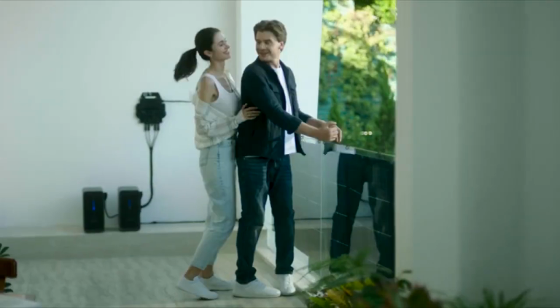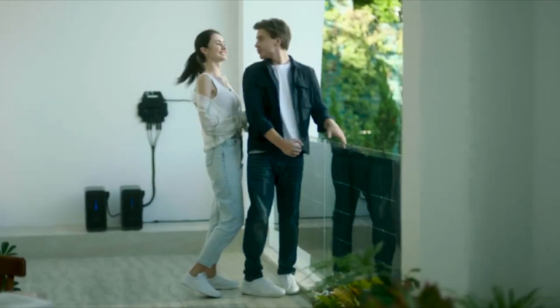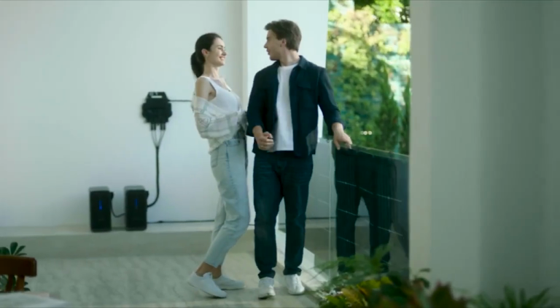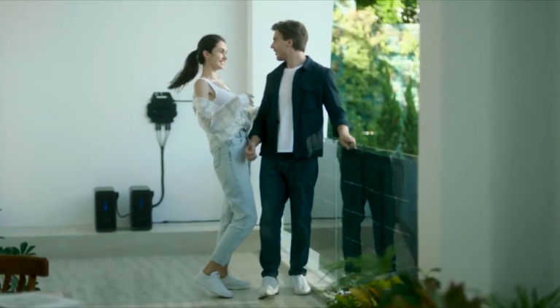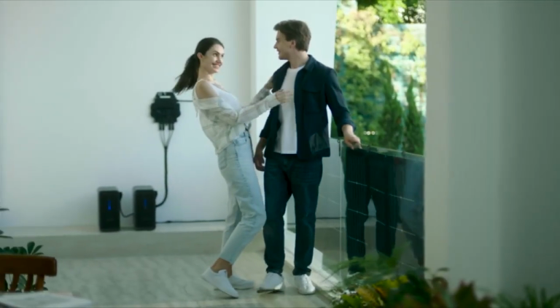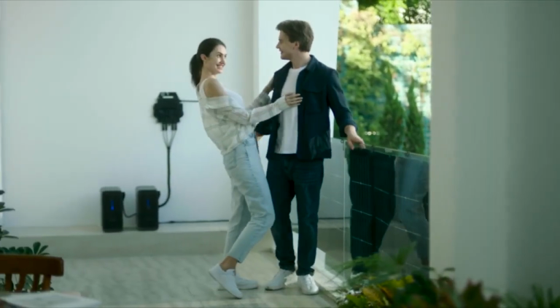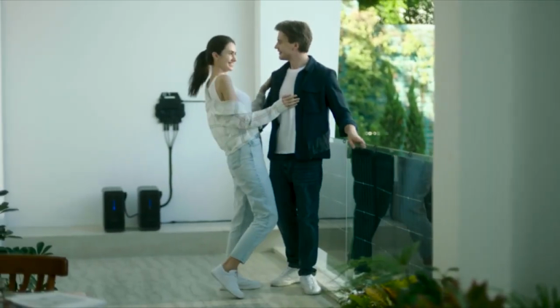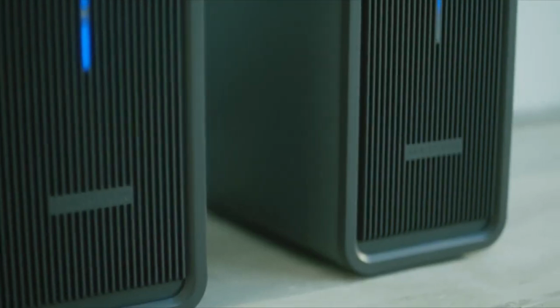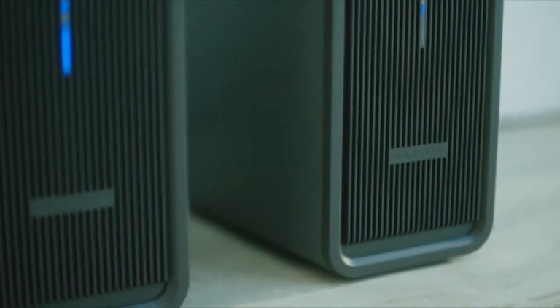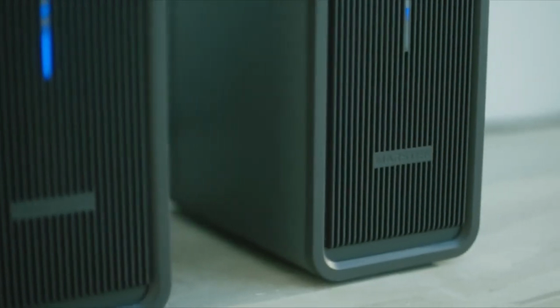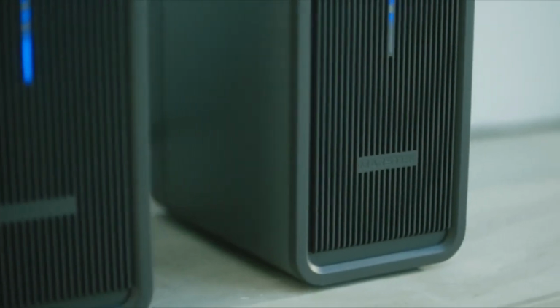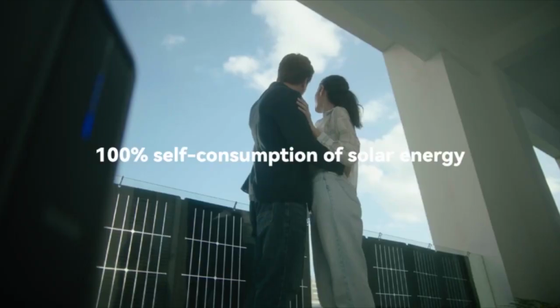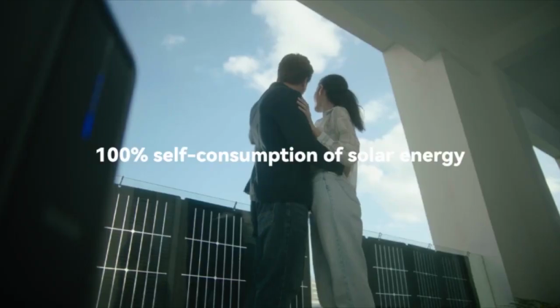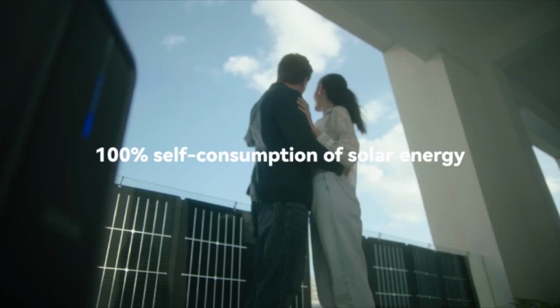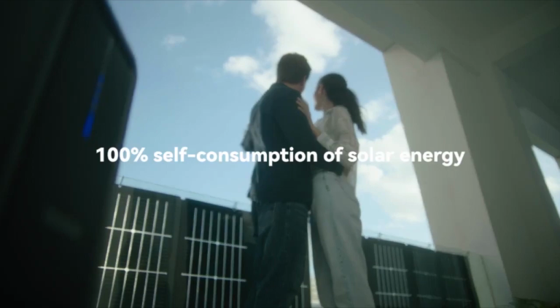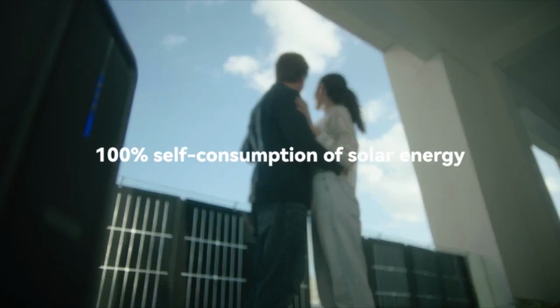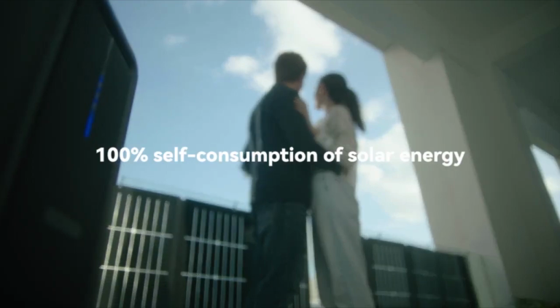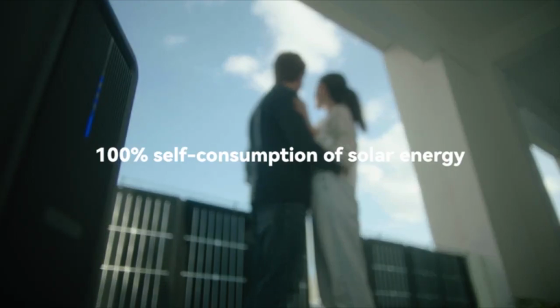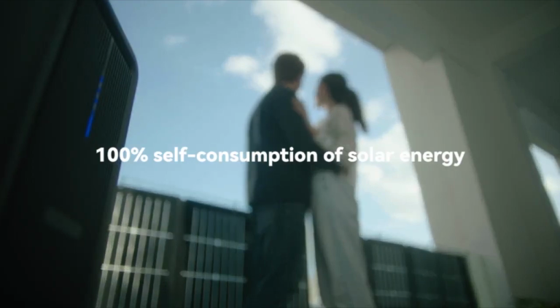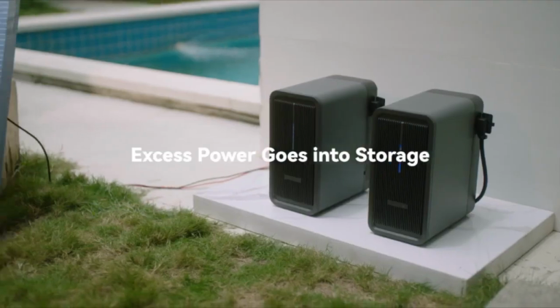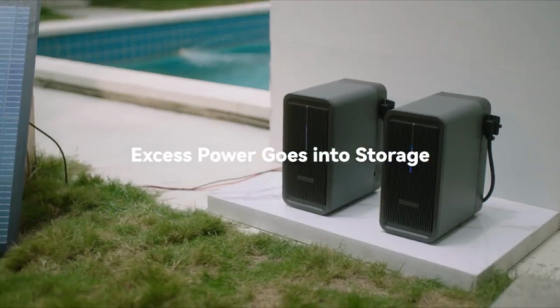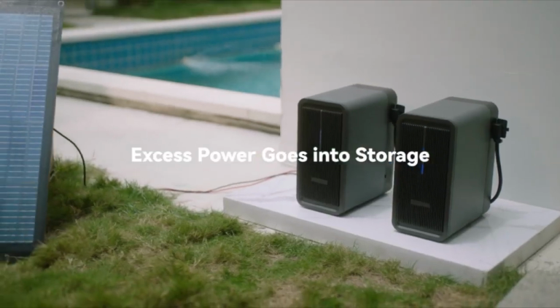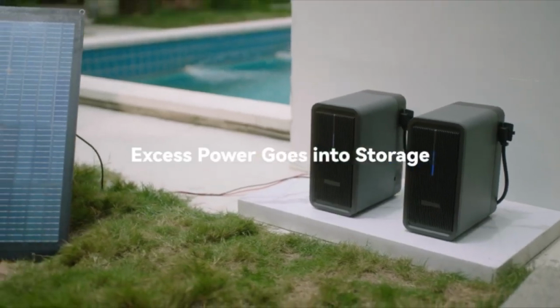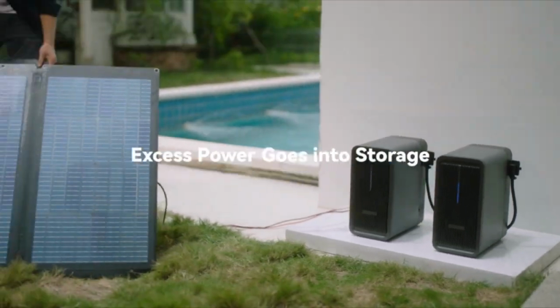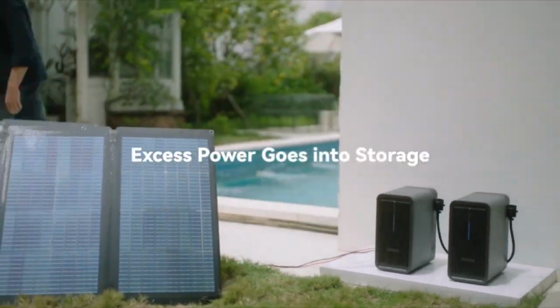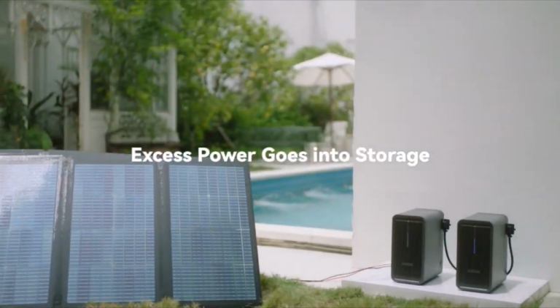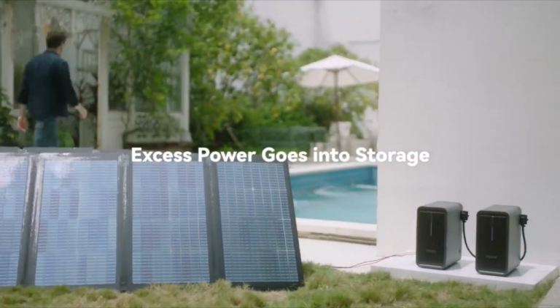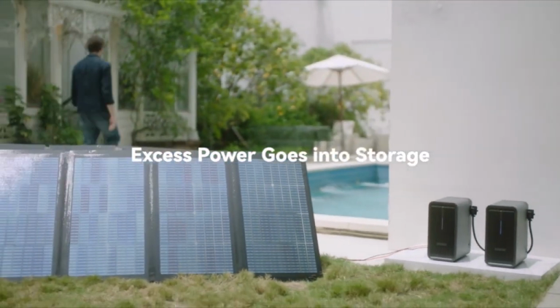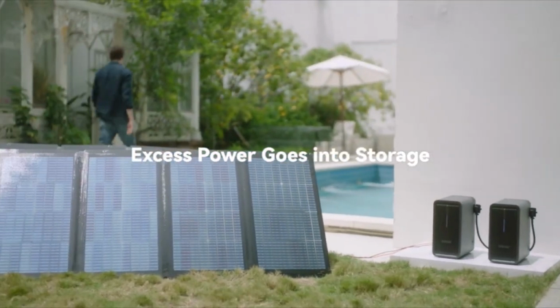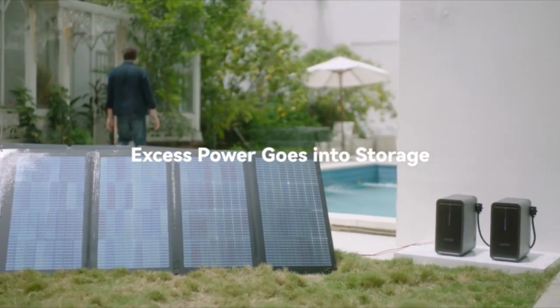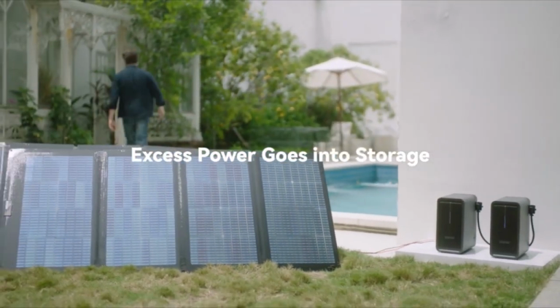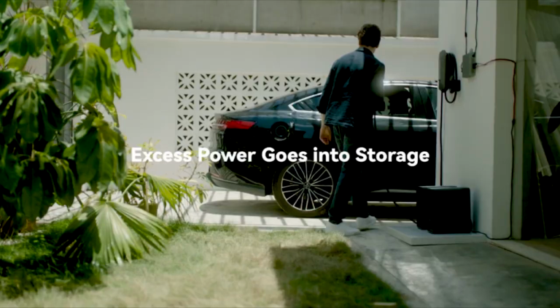Now you can spend more time on what truly matters to you. MarsTech is the ultimate energy solution for your home.